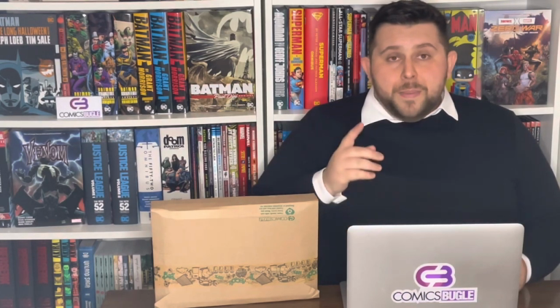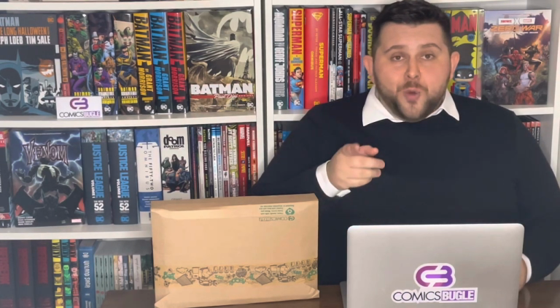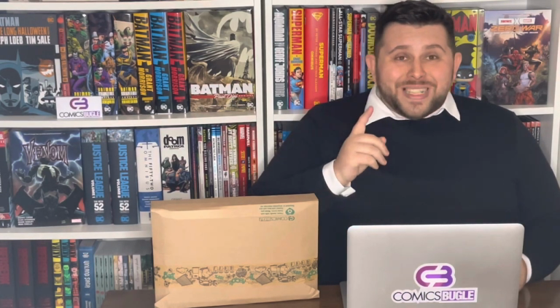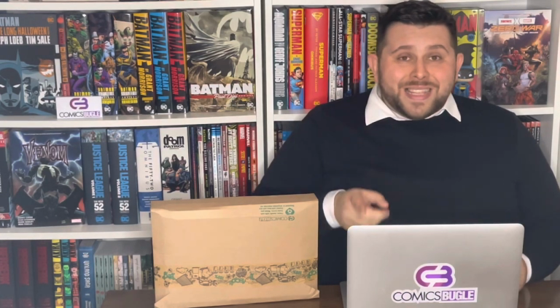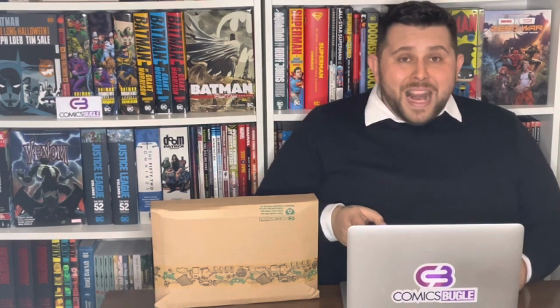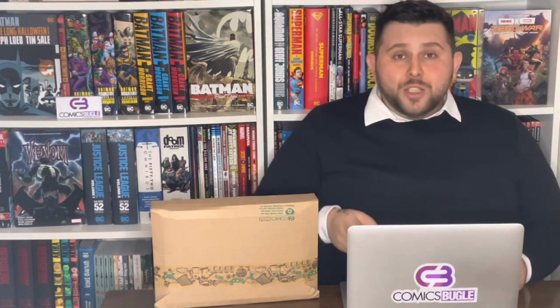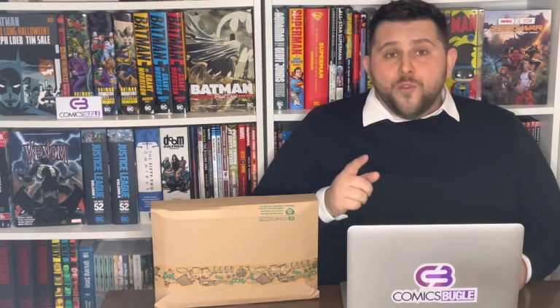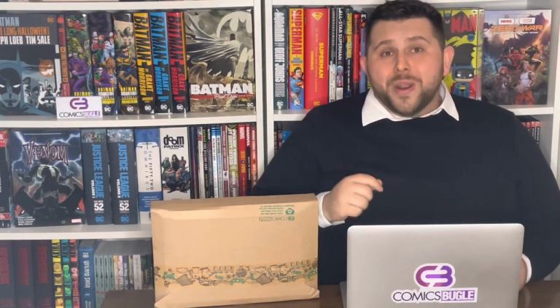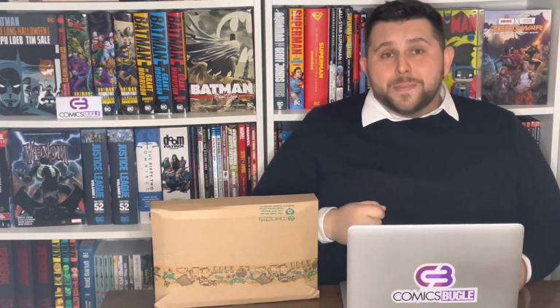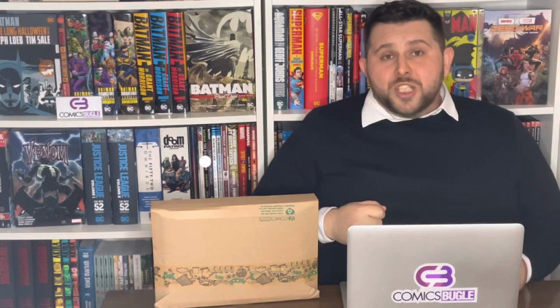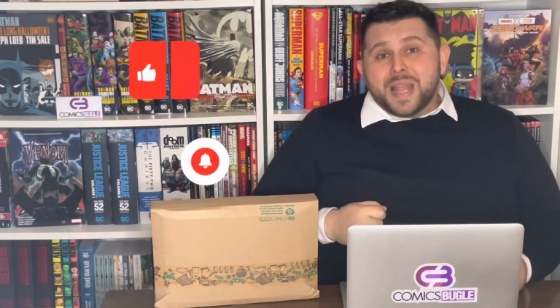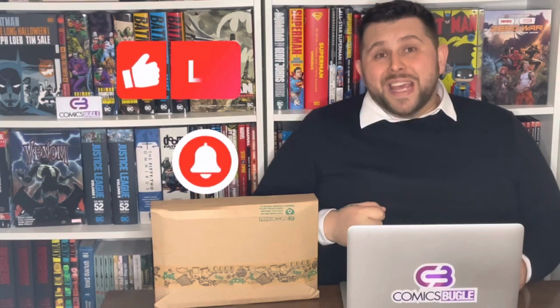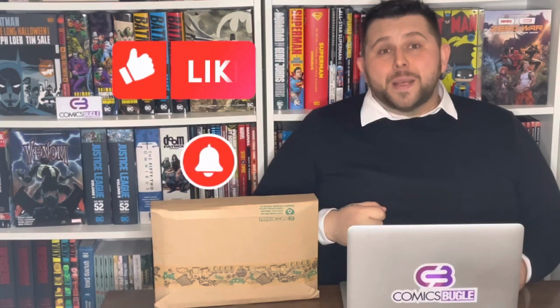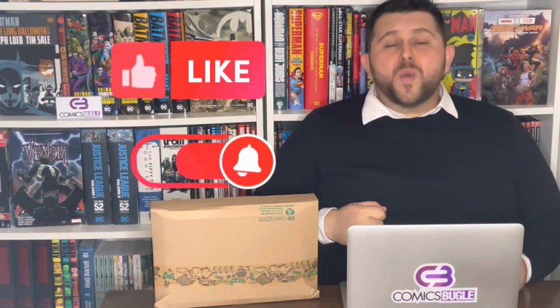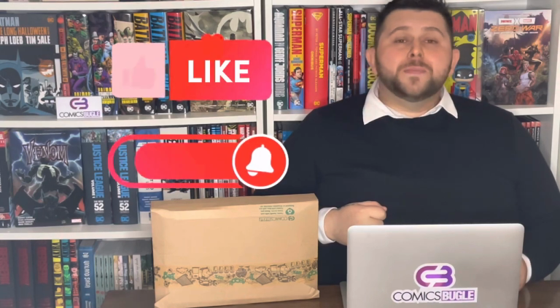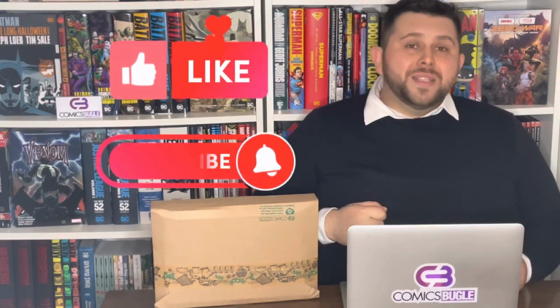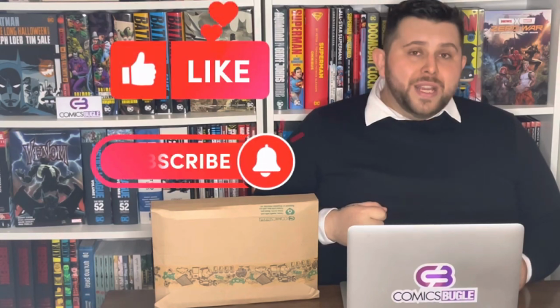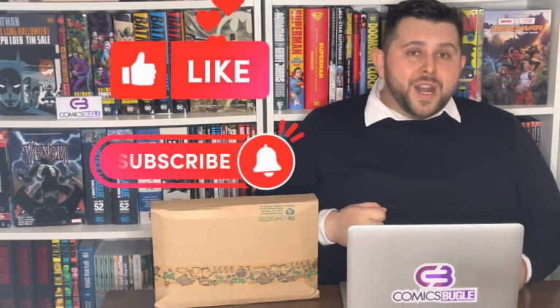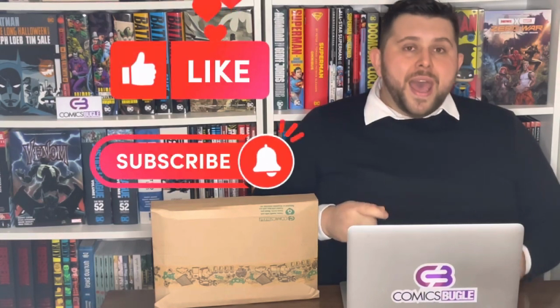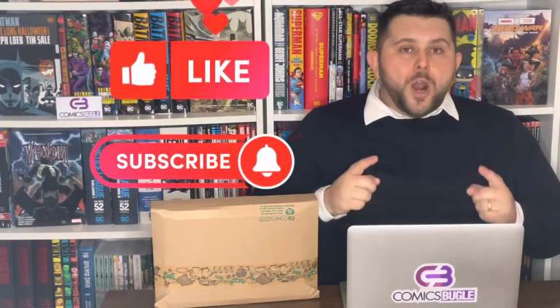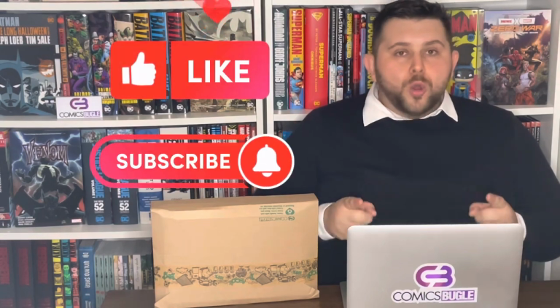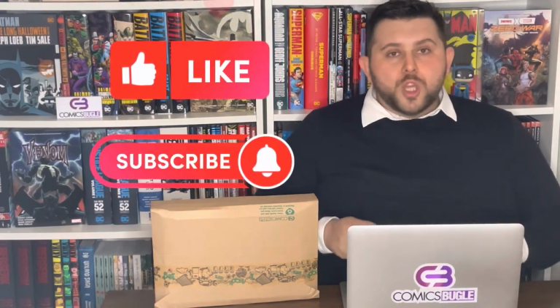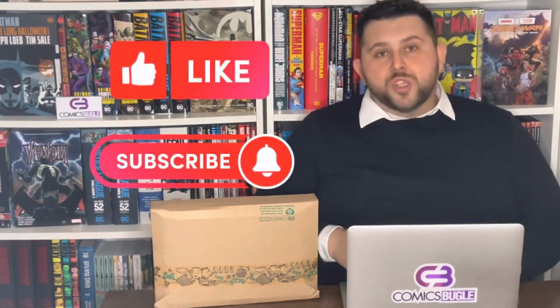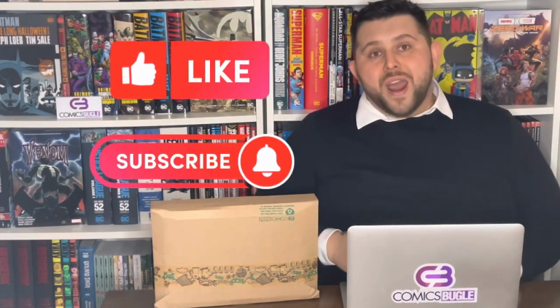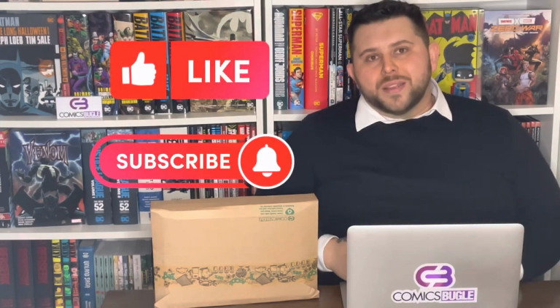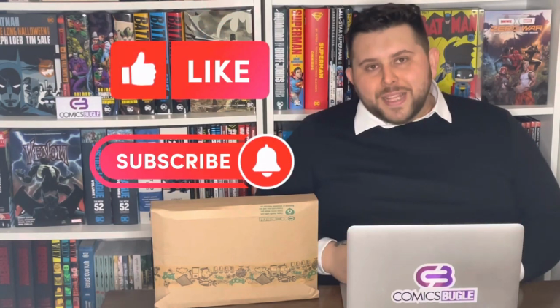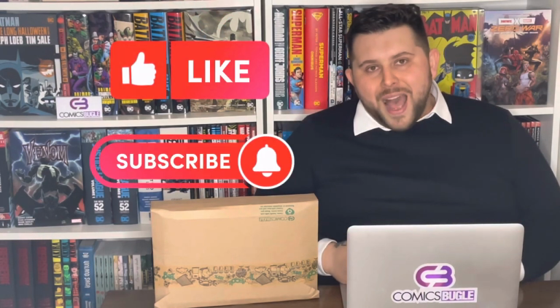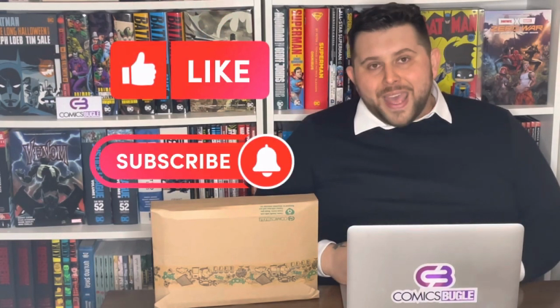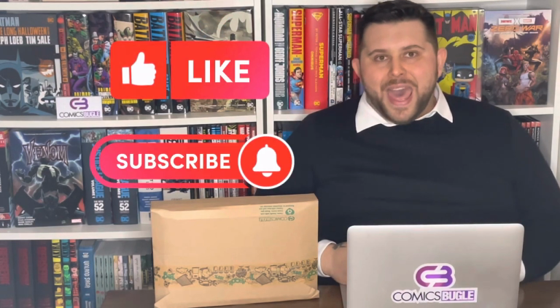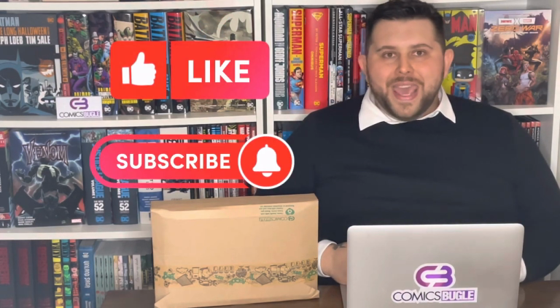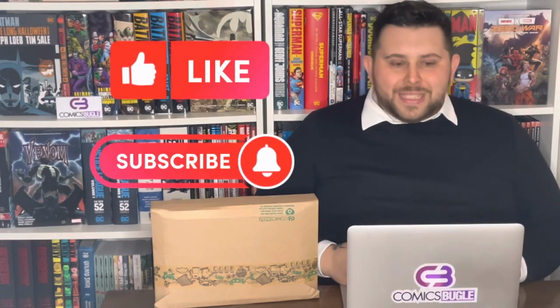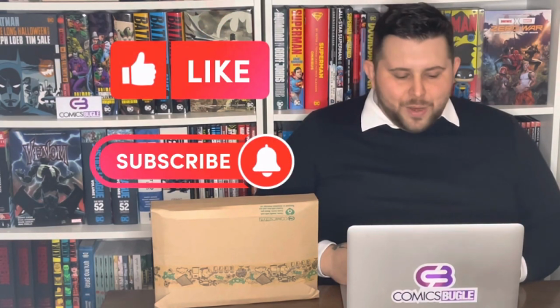But before I start, don't forget to smash that like and subscribe button, and also check our TikTok and Instagram.